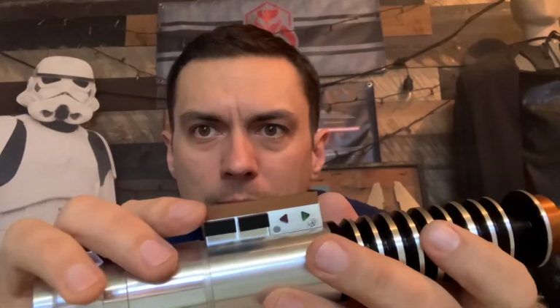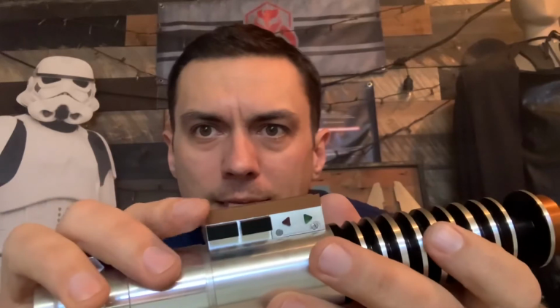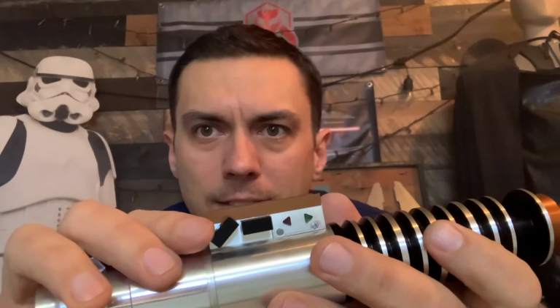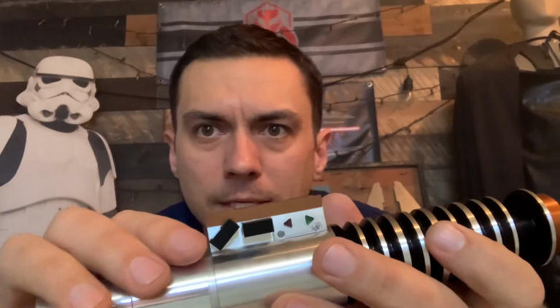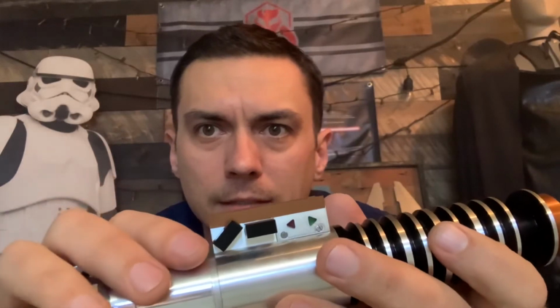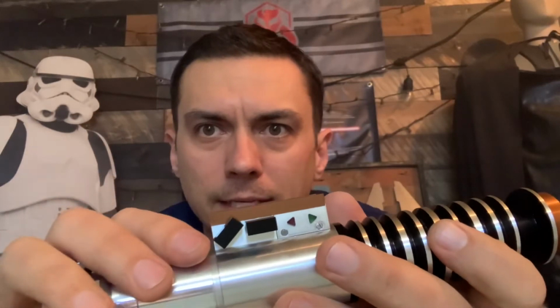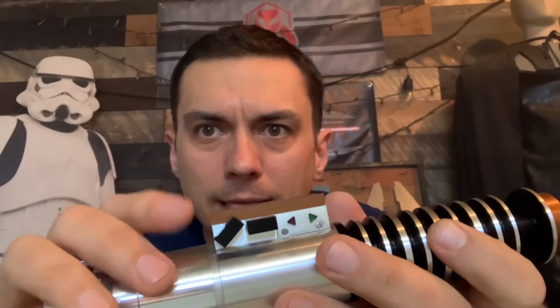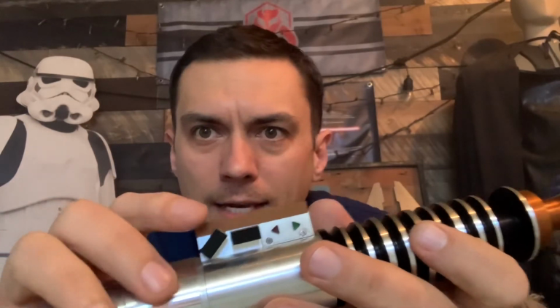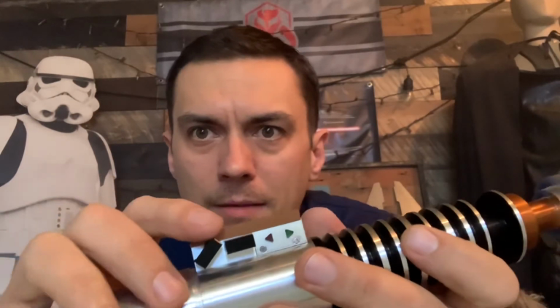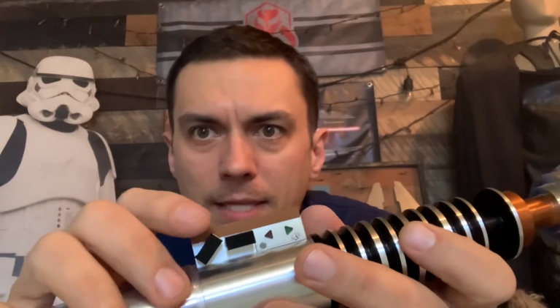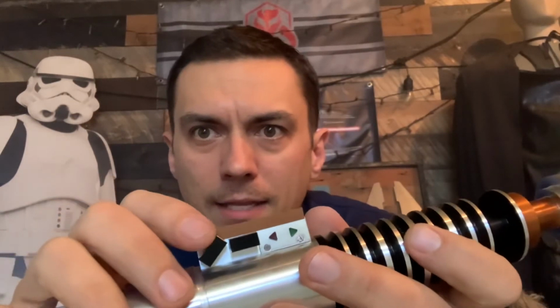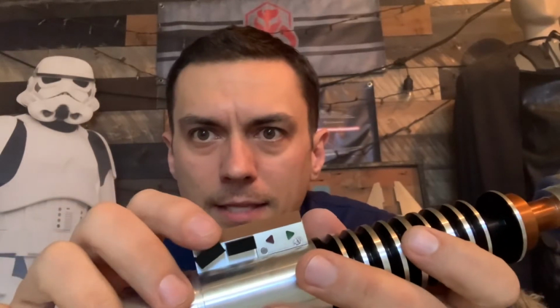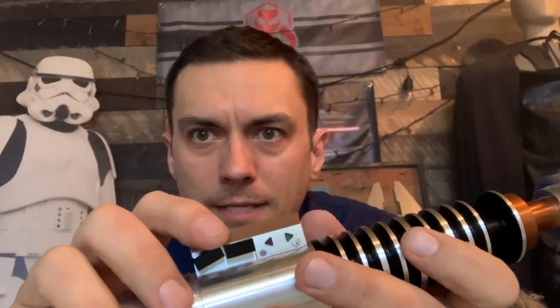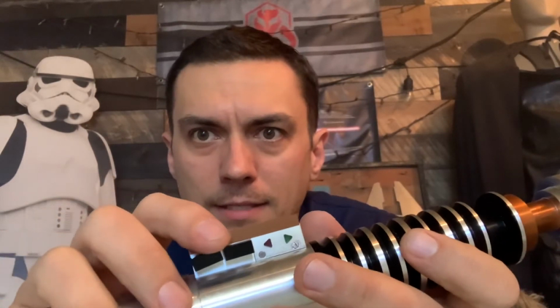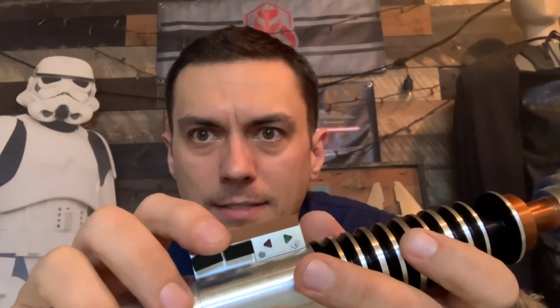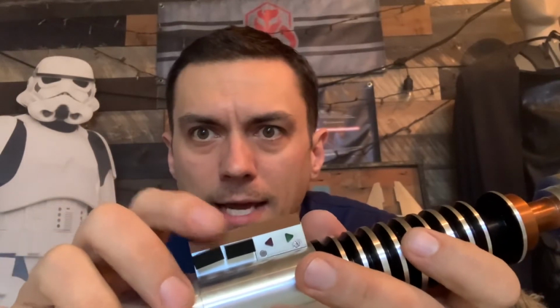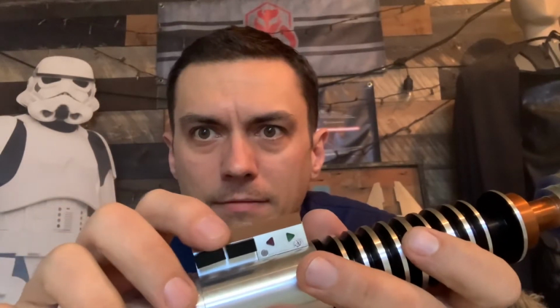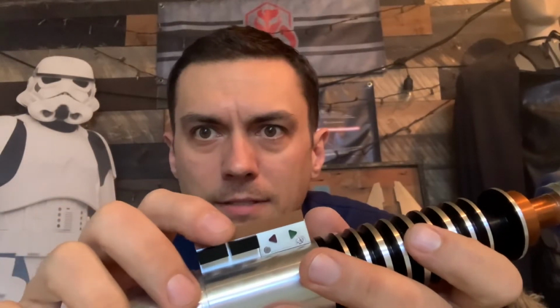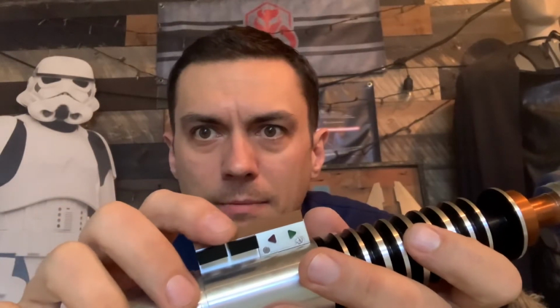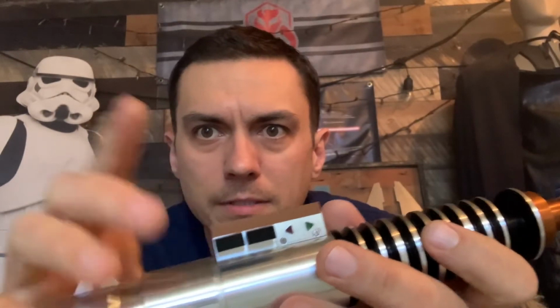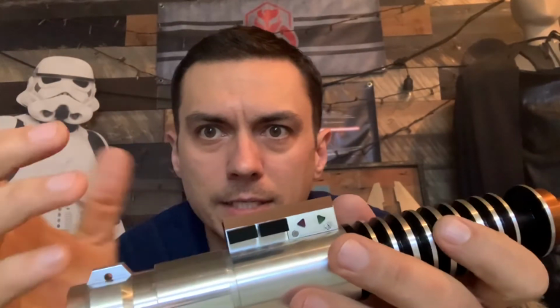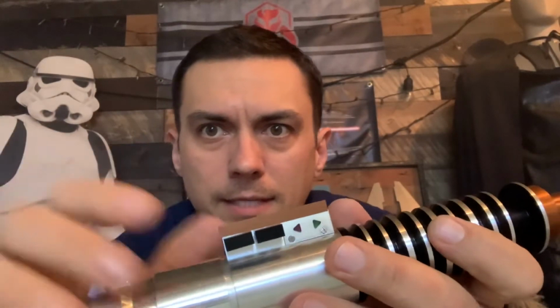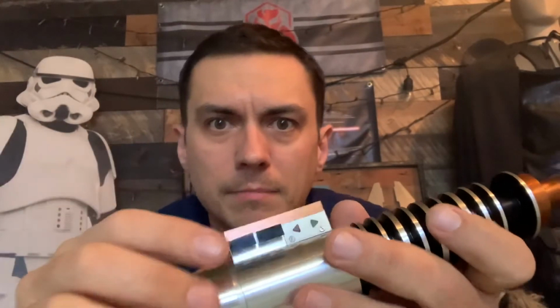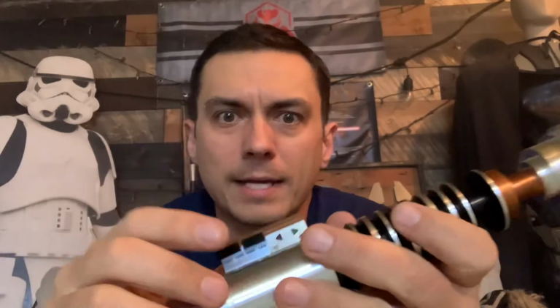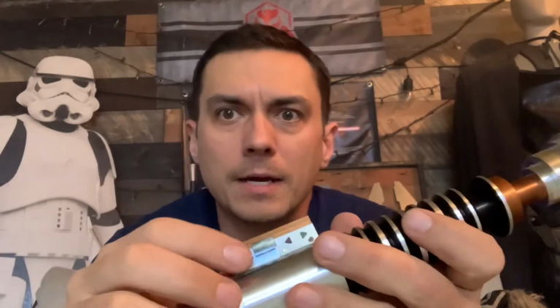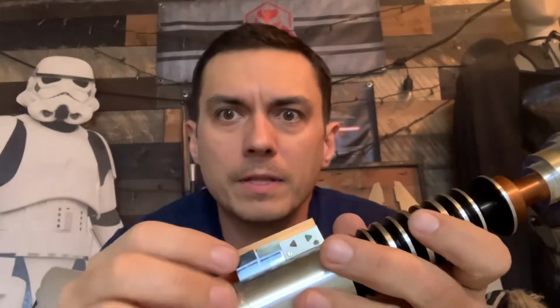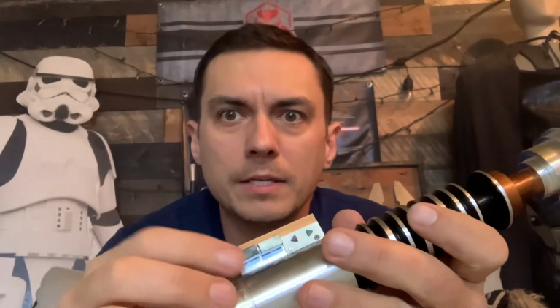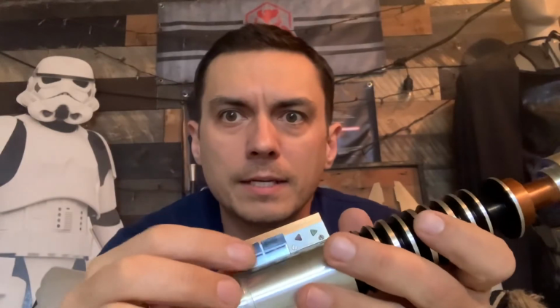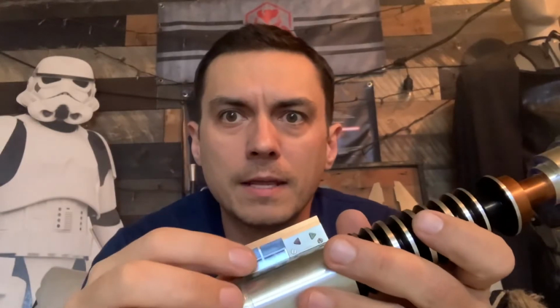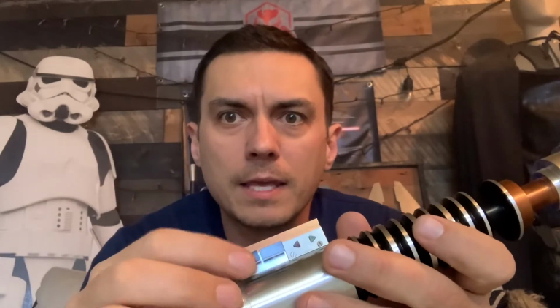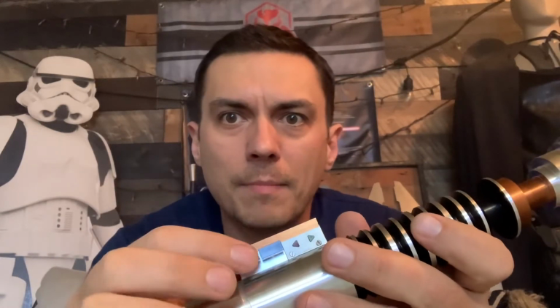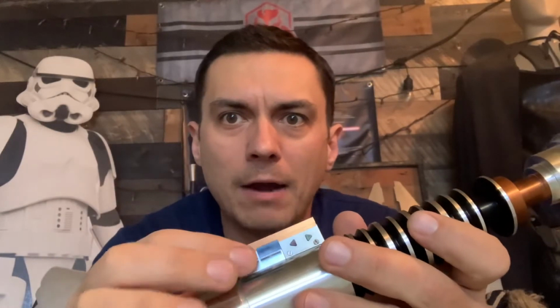From time to time you might get something that looks like that, but that is the design of the saber. So I just line them back up and then you could hit power.